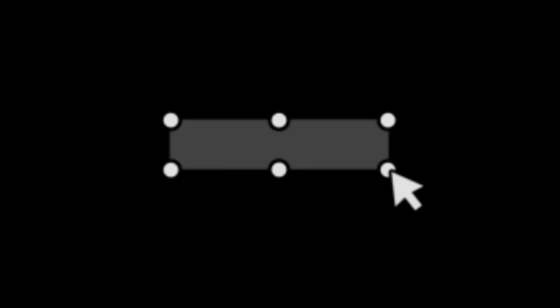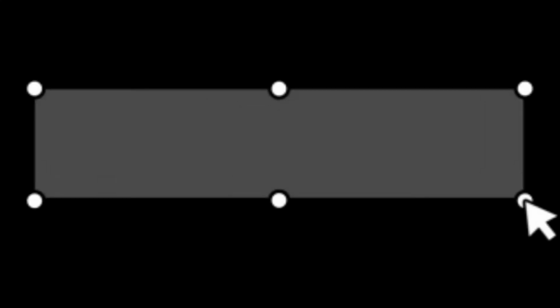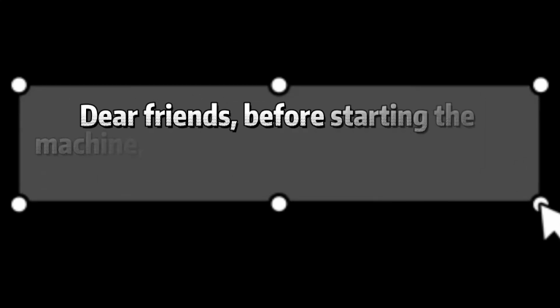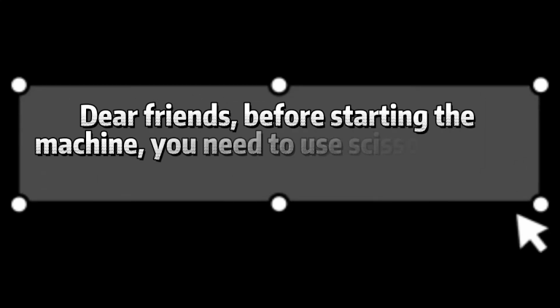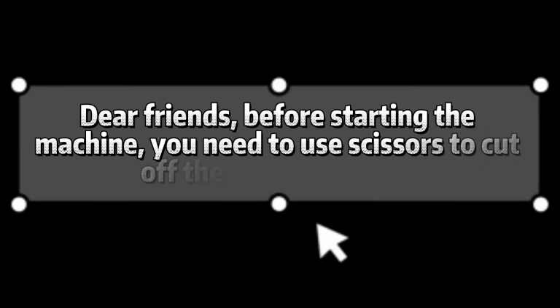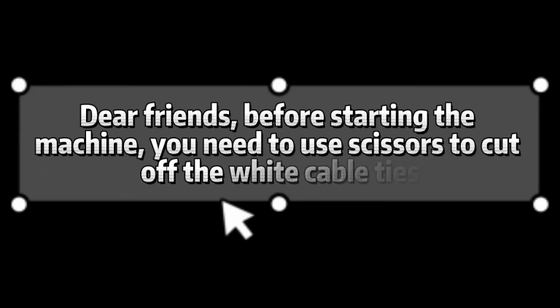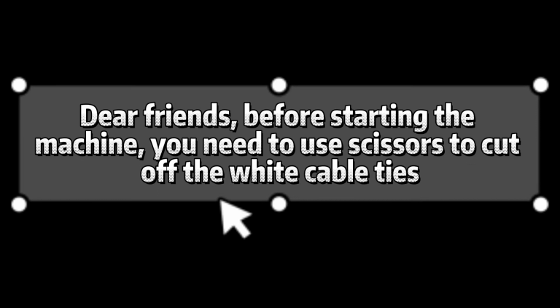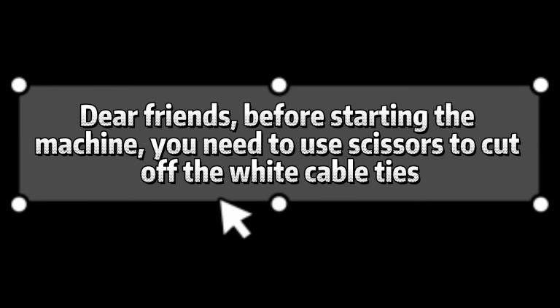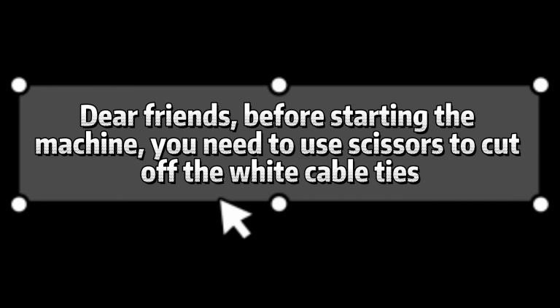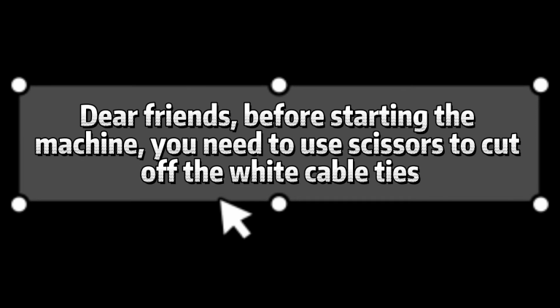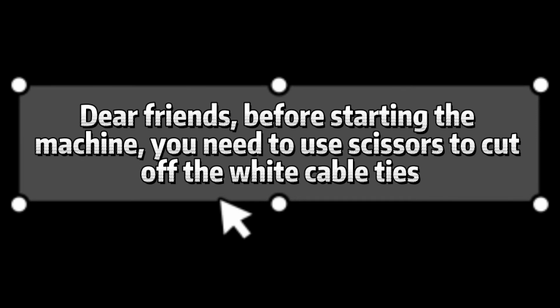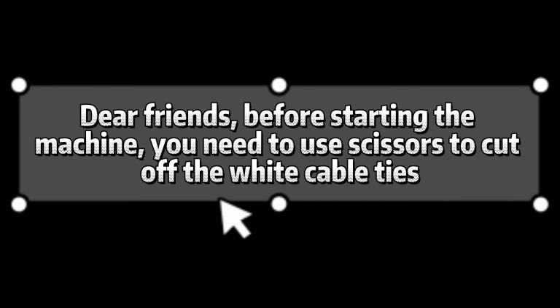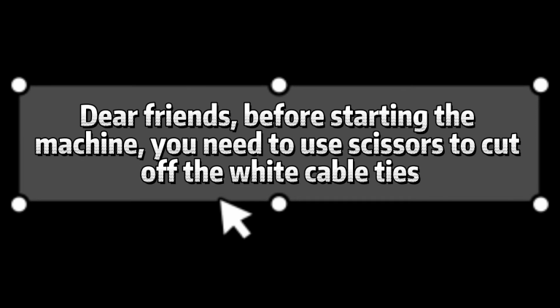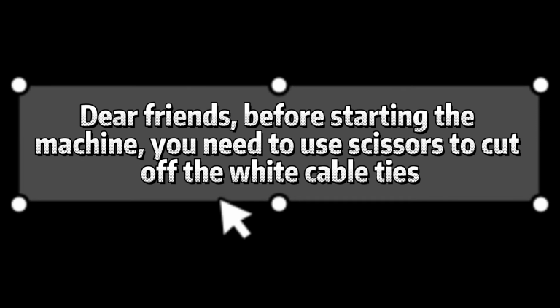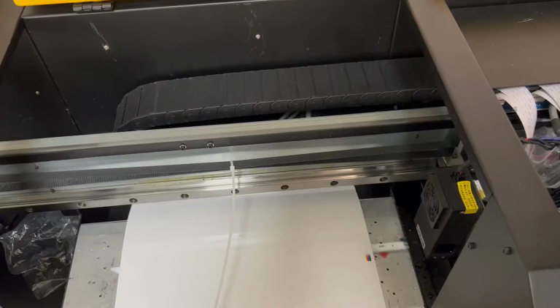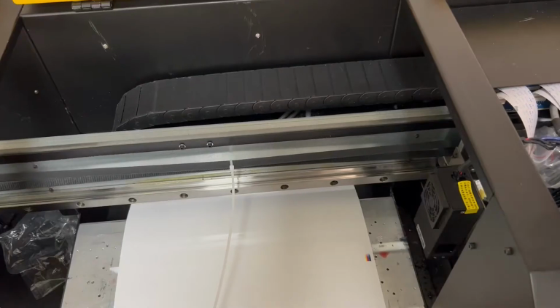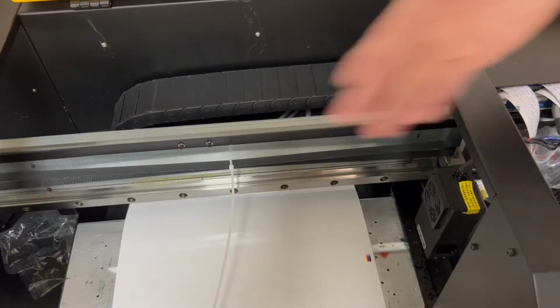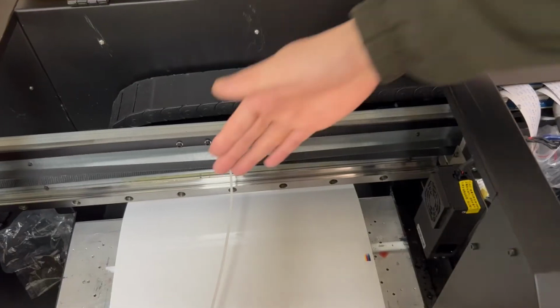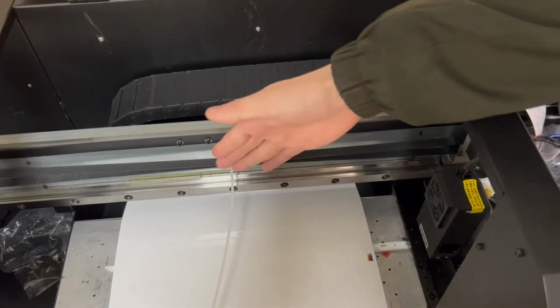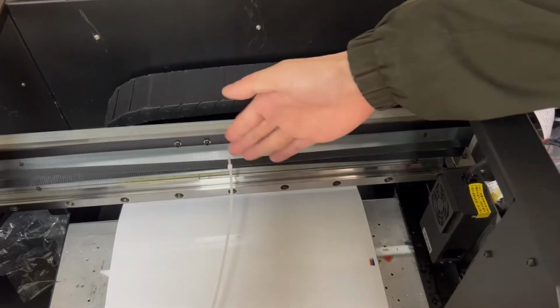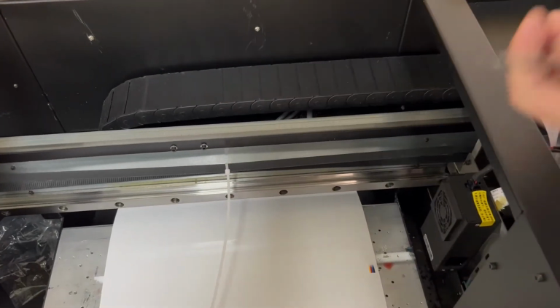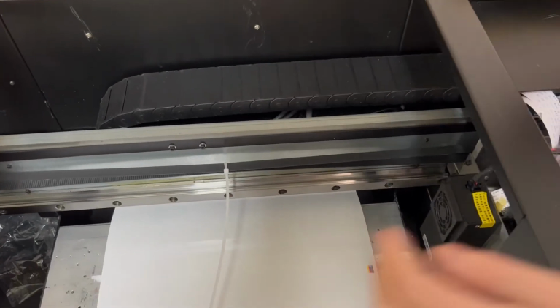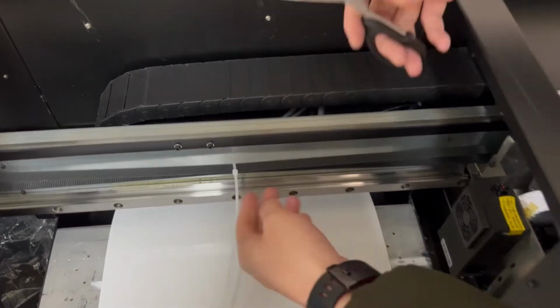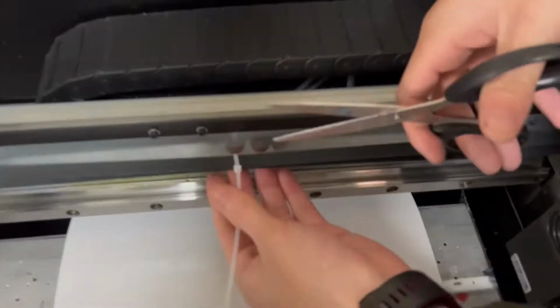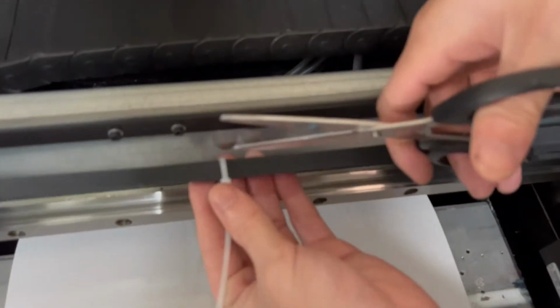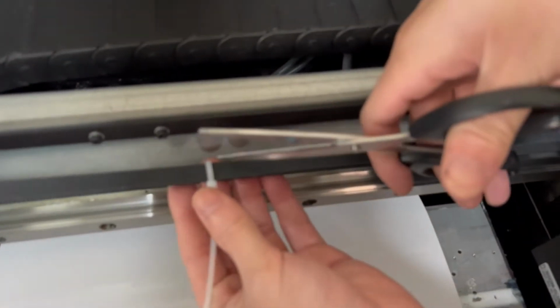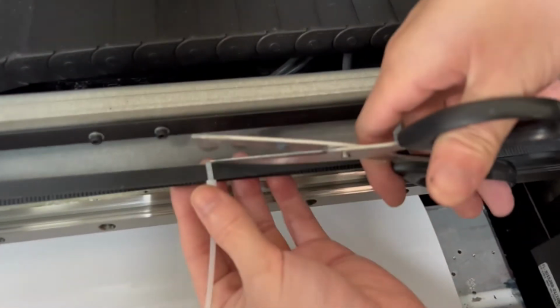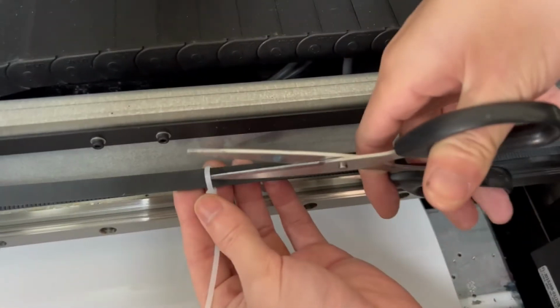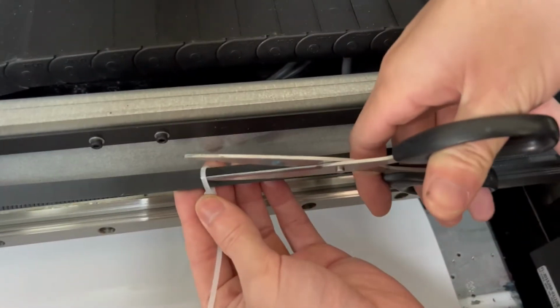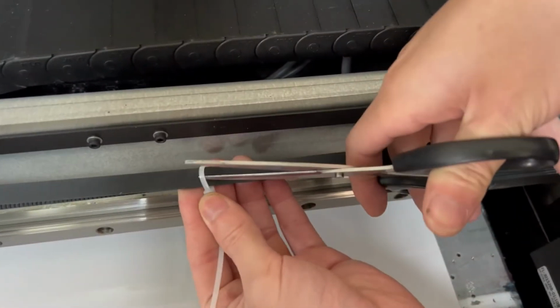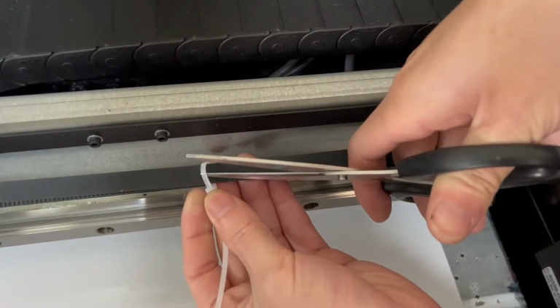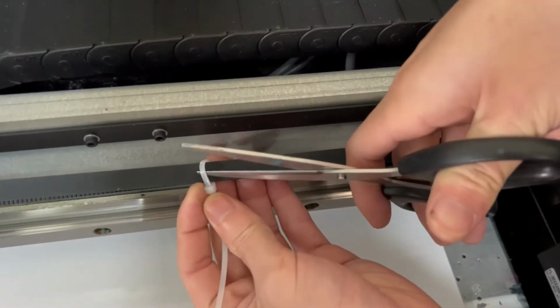Dear friends, before starting, you need to use scissors to cut off the white cable ties.